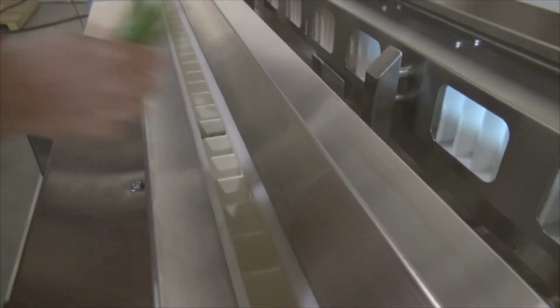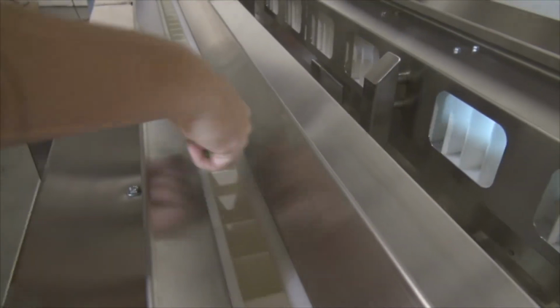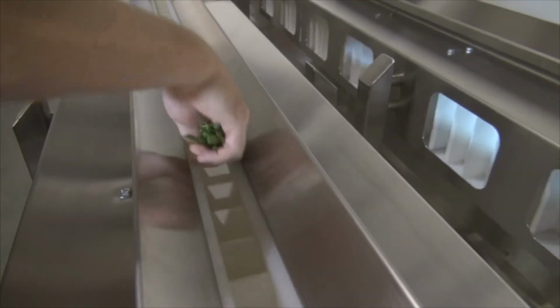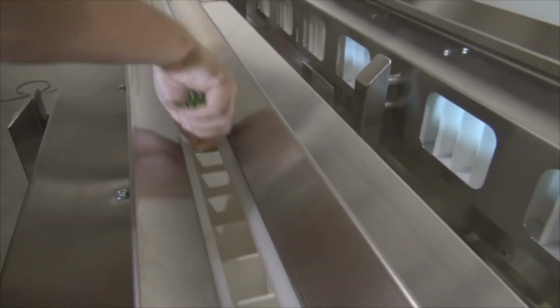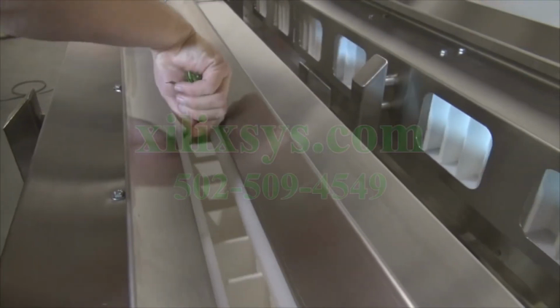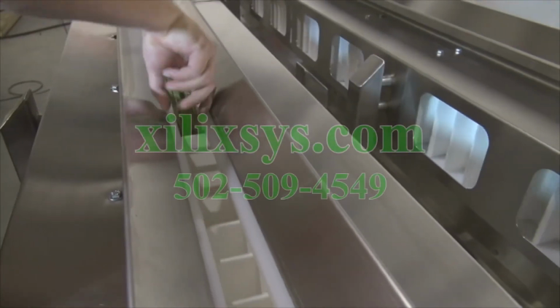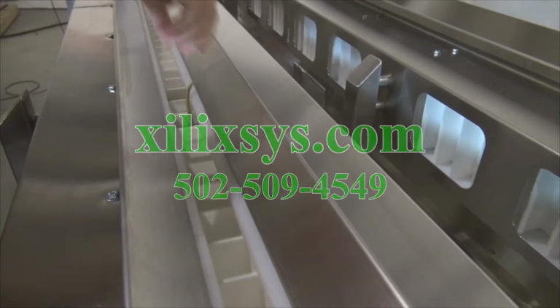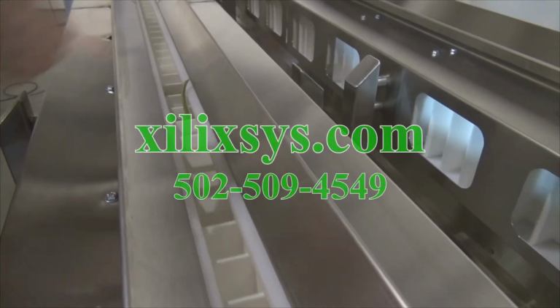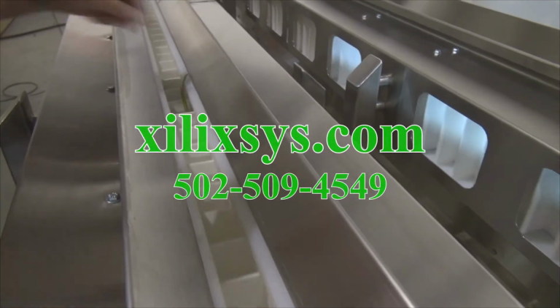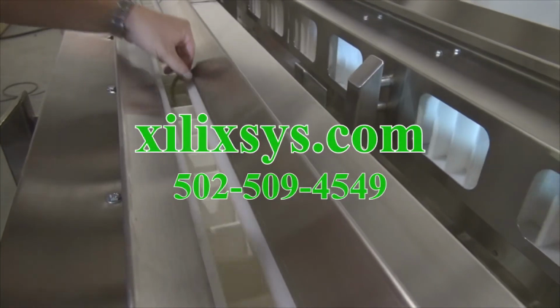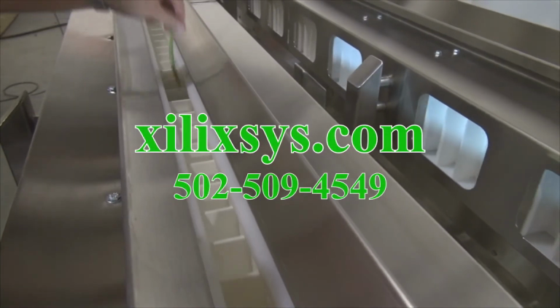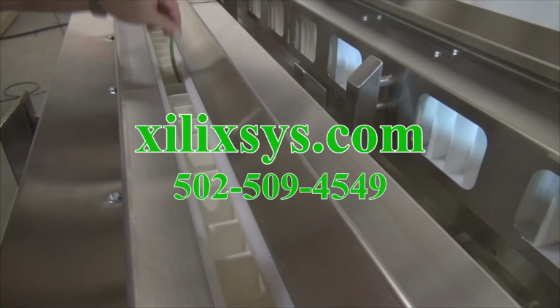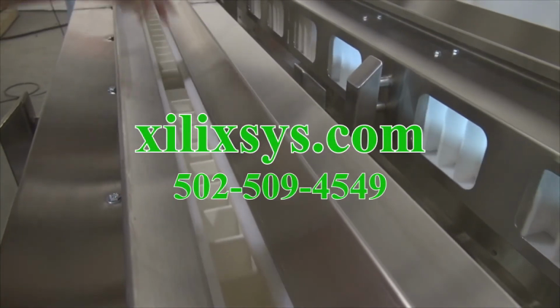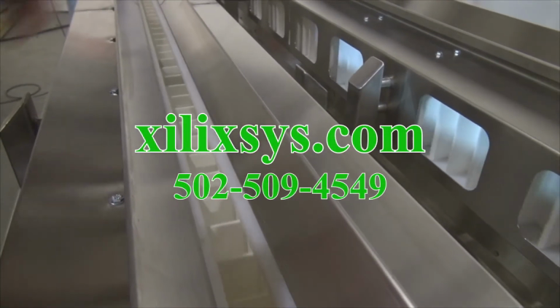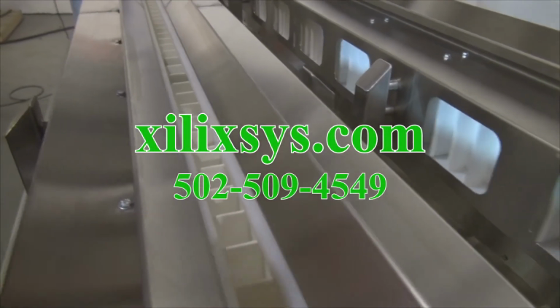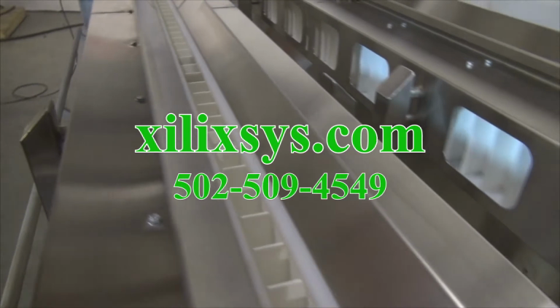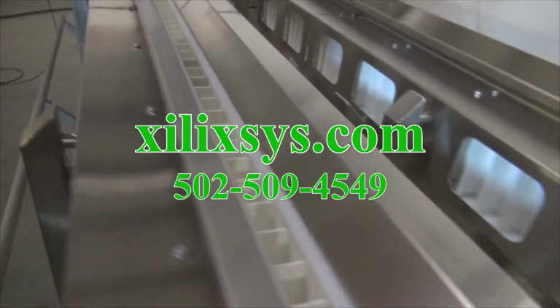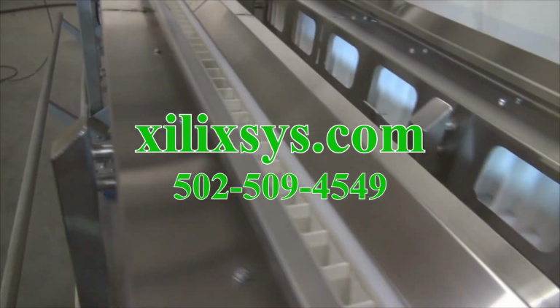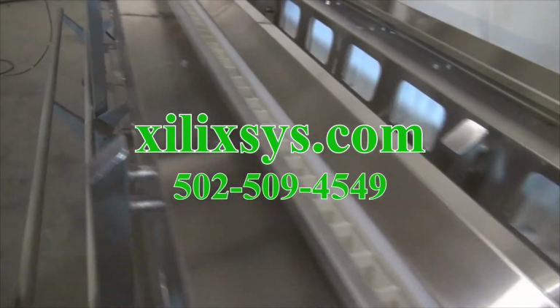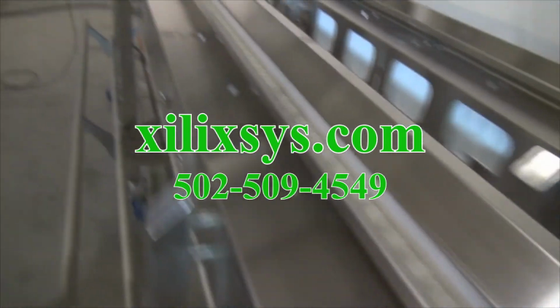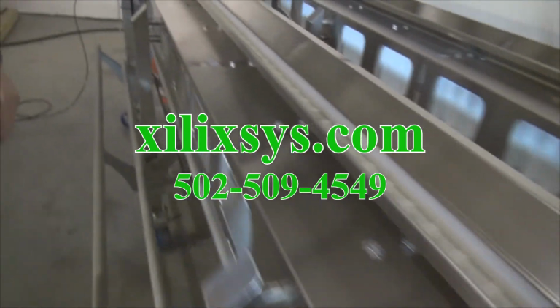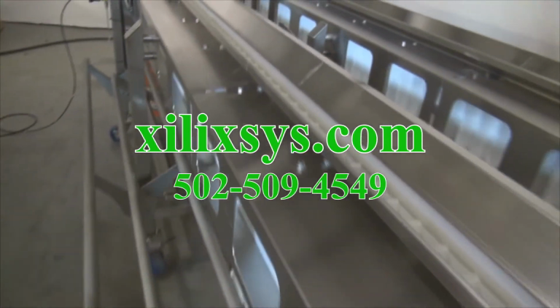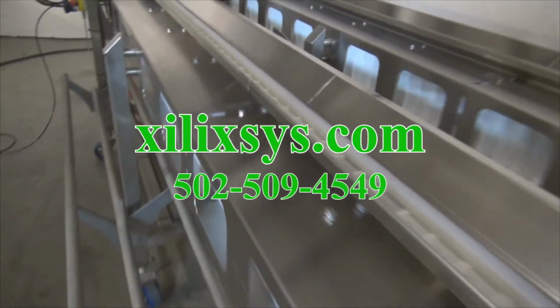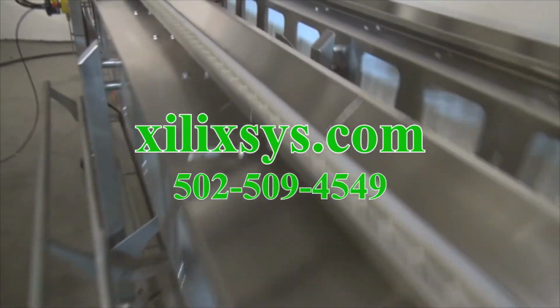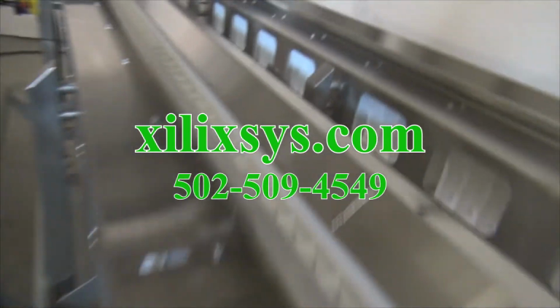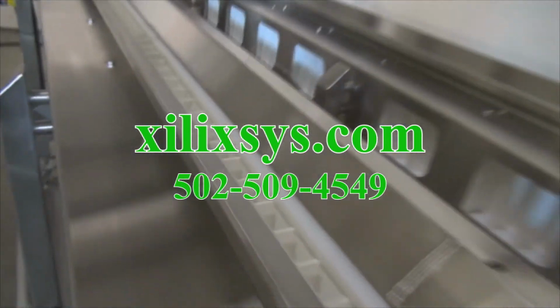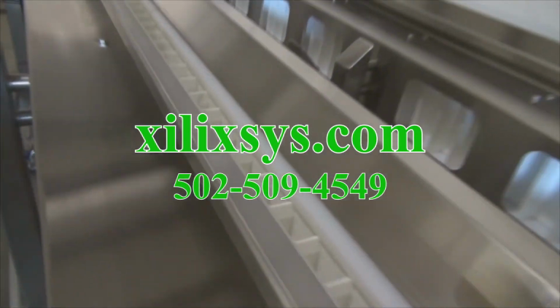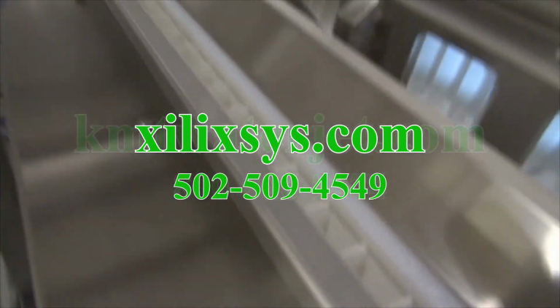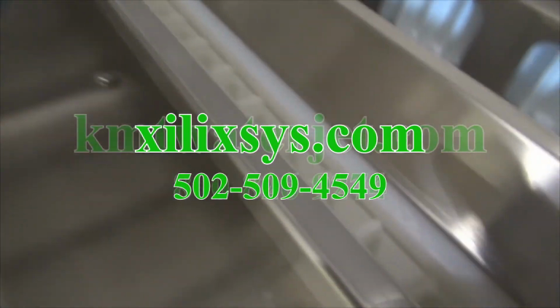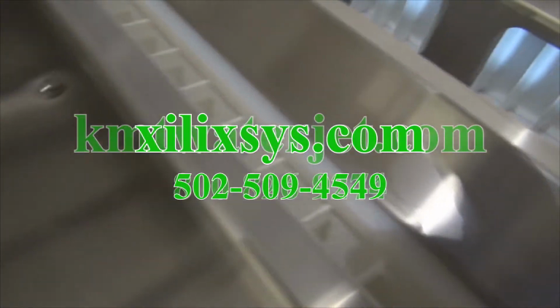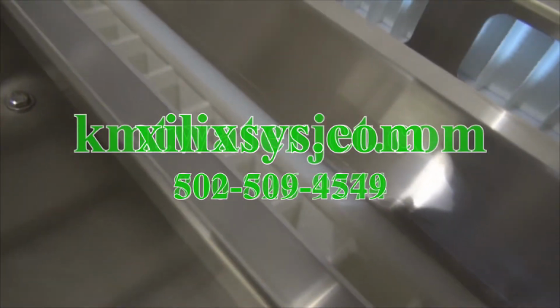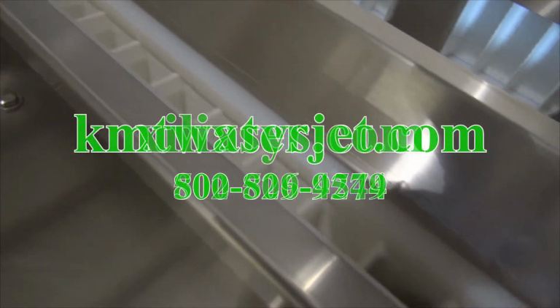For more information about this system or any other cutter that we make, visit our website at xilixsys.com.